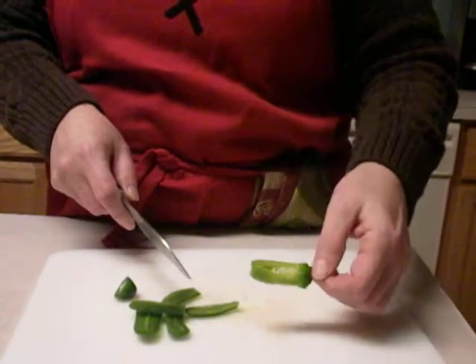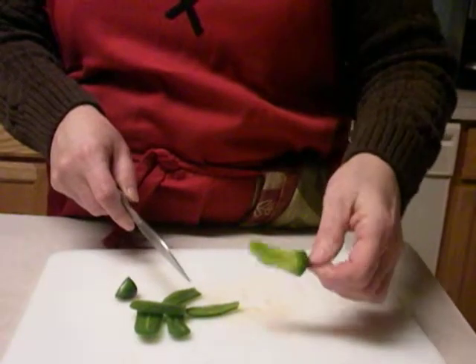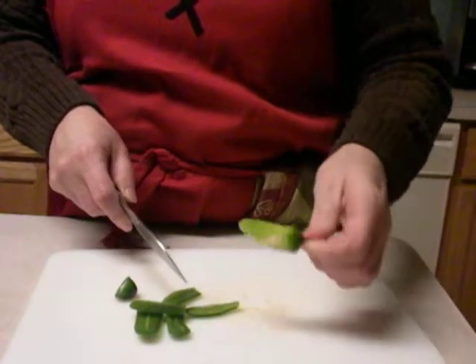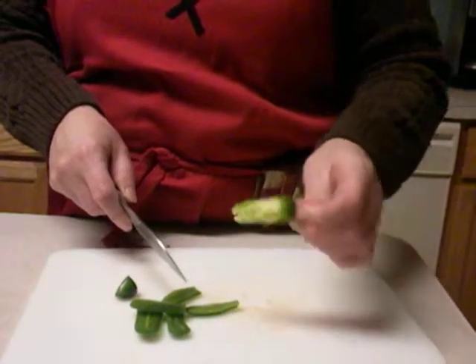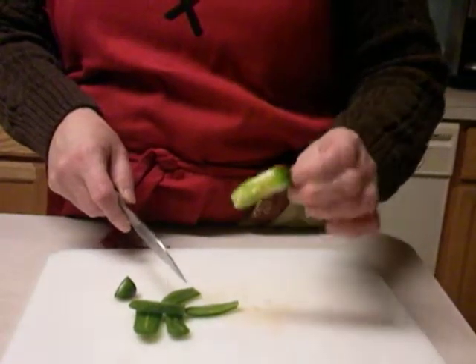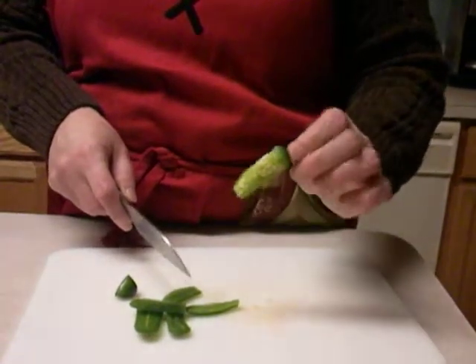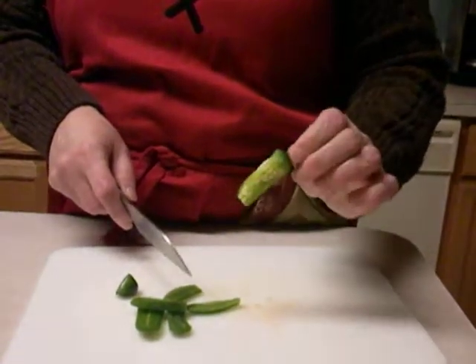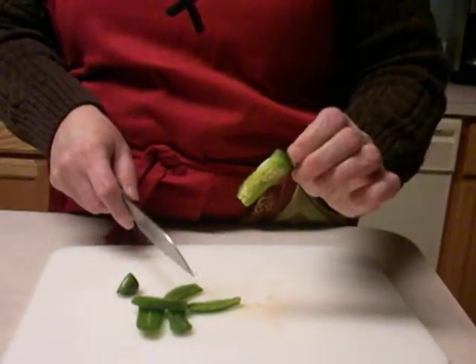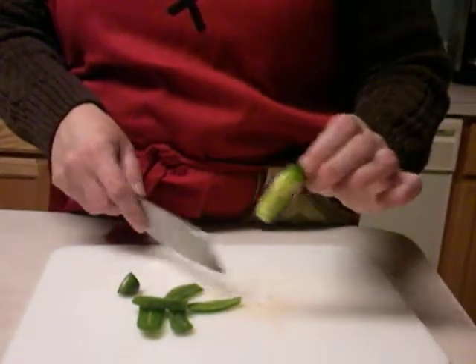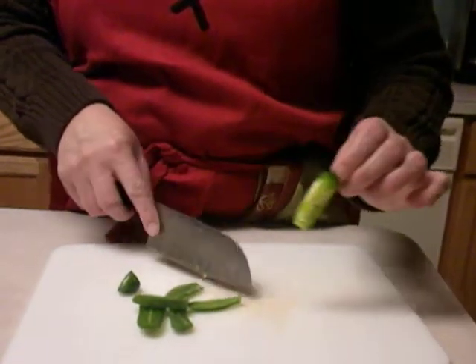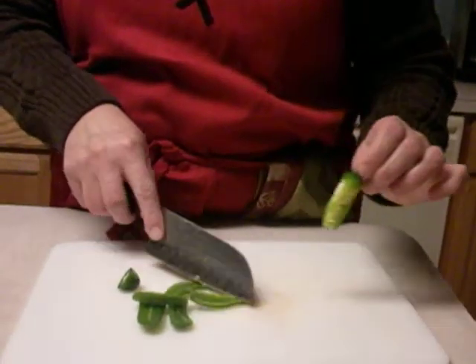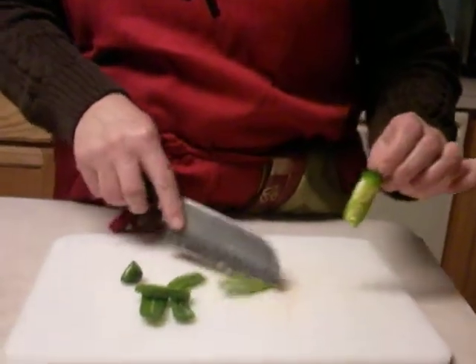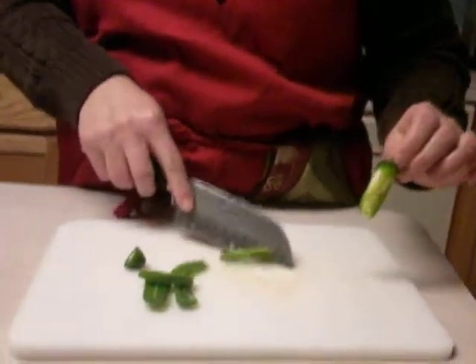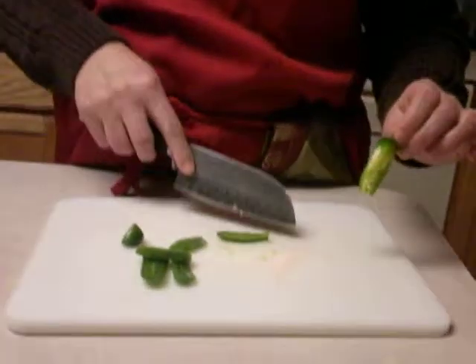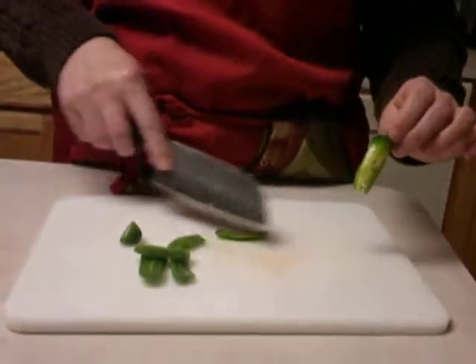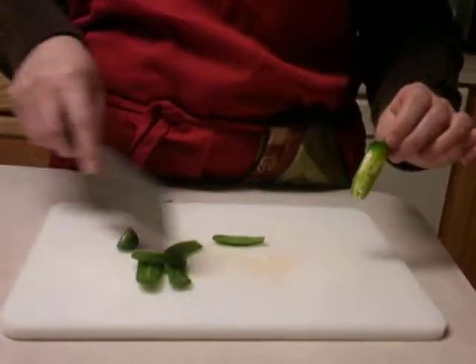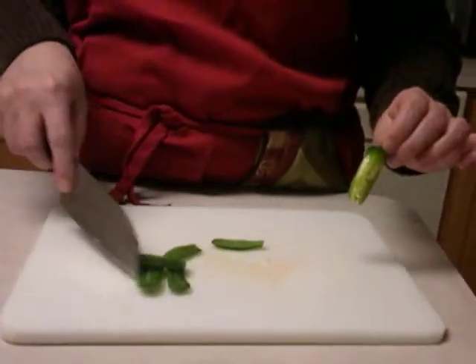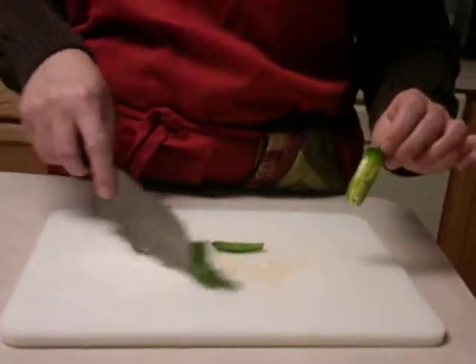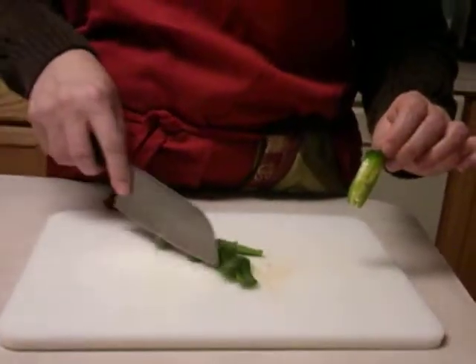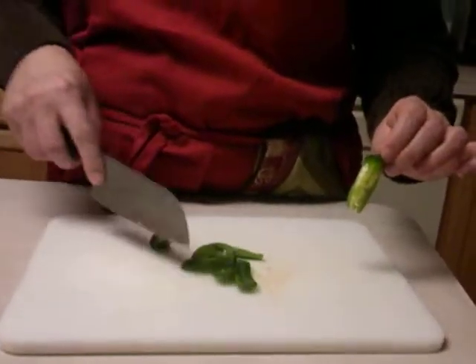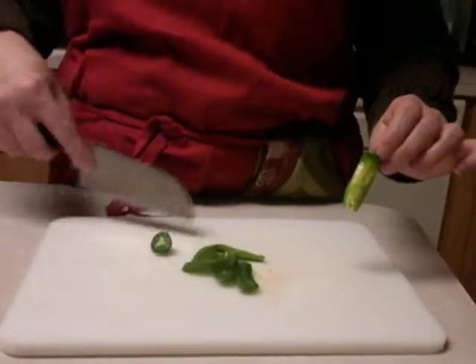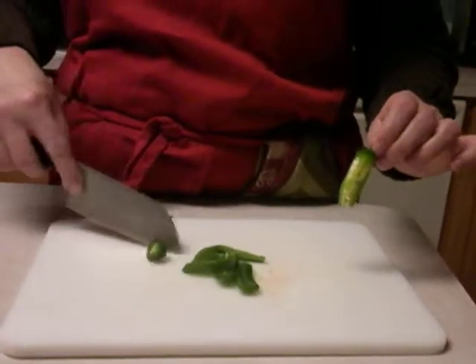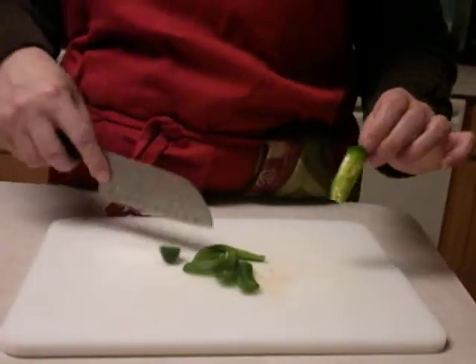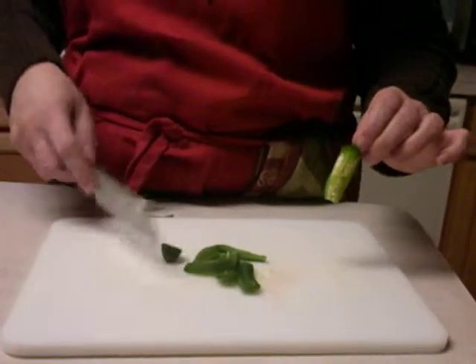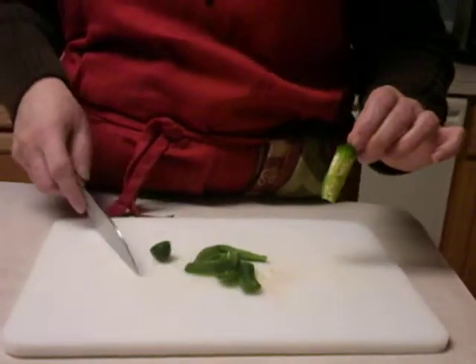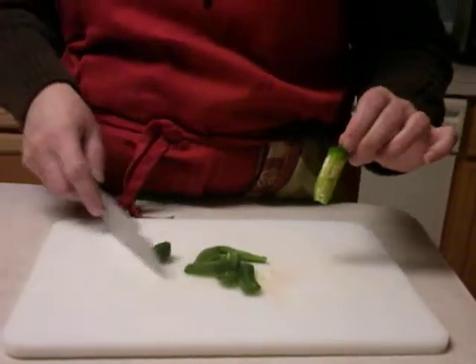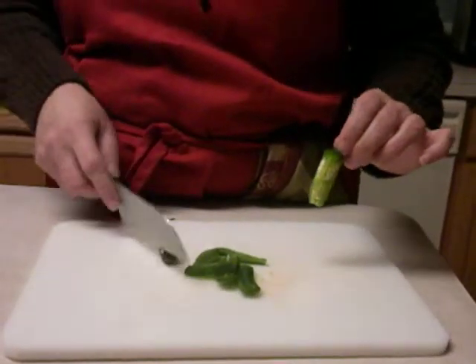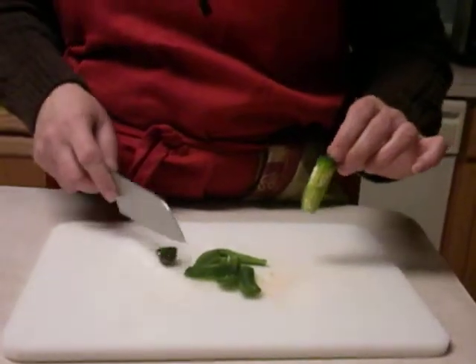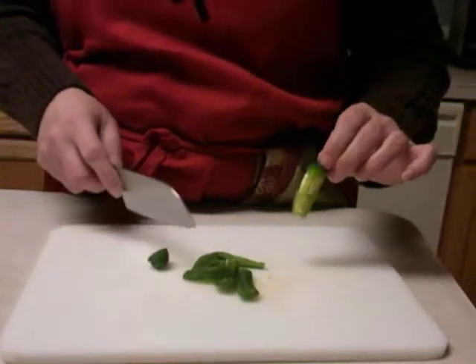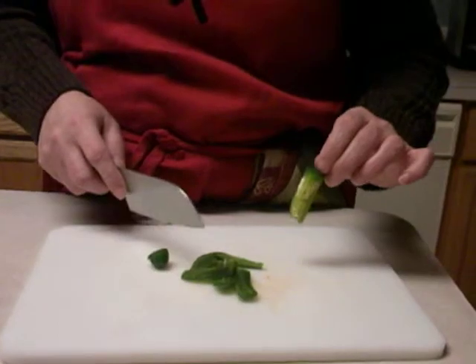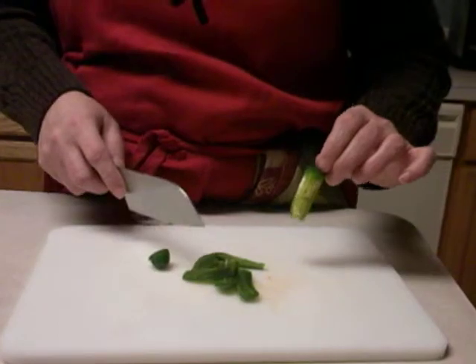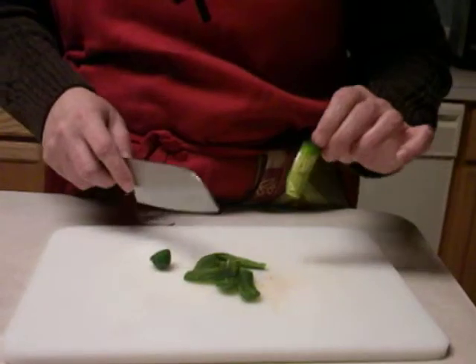Seed pod is intact, cutting board is clean, and the jalapeños are good to go.